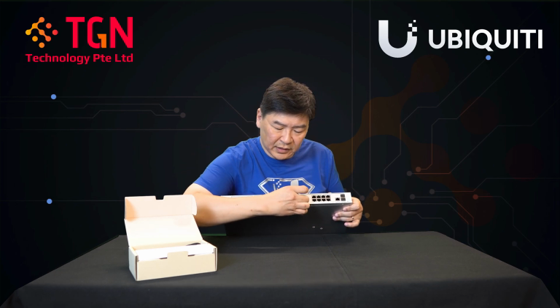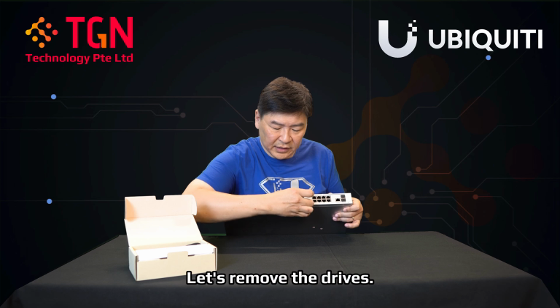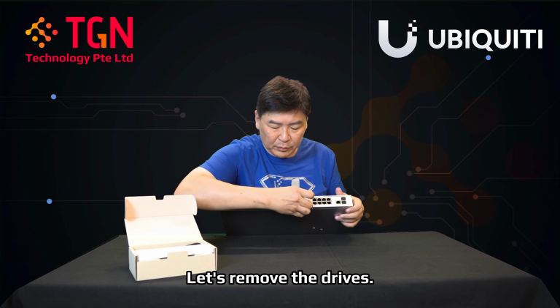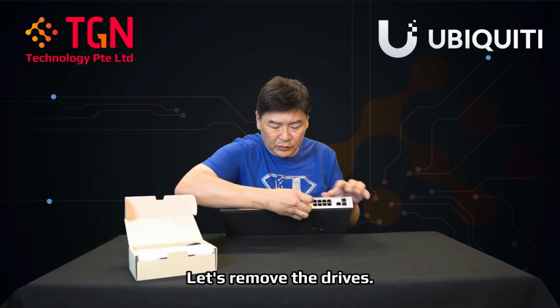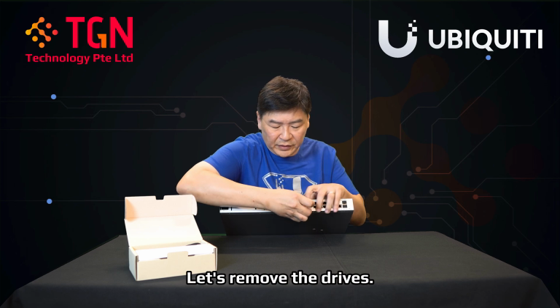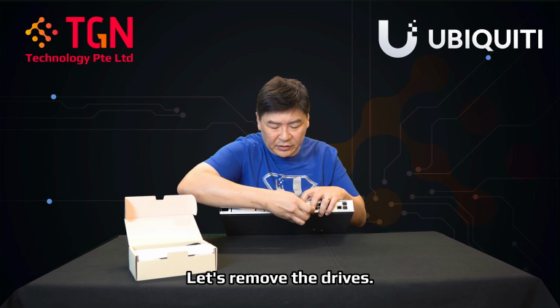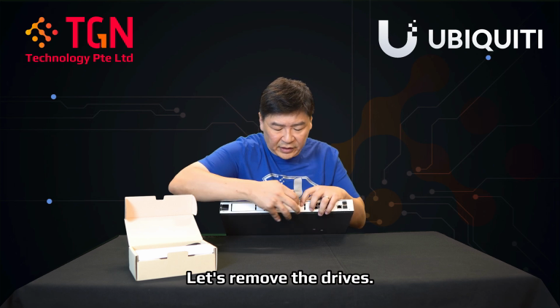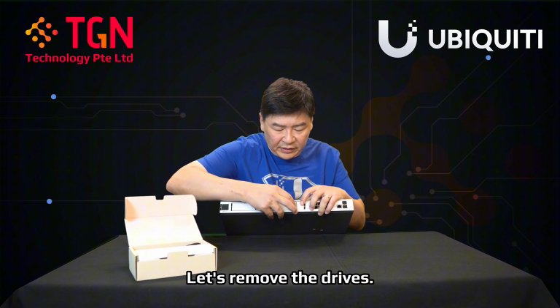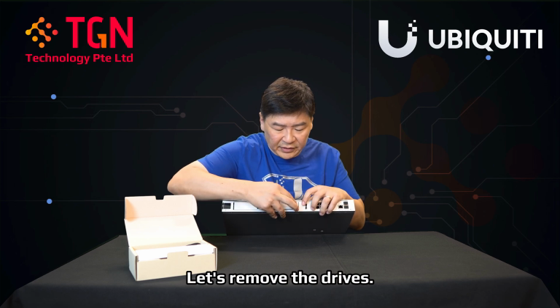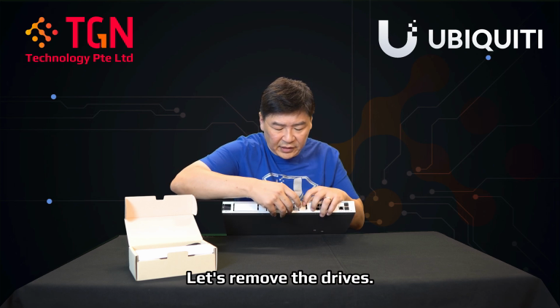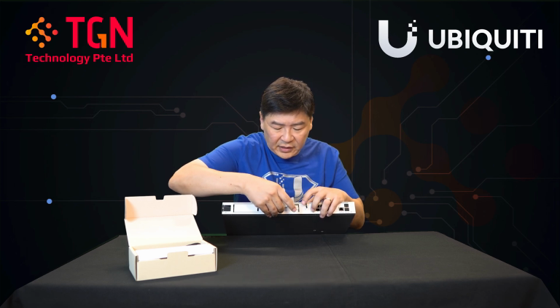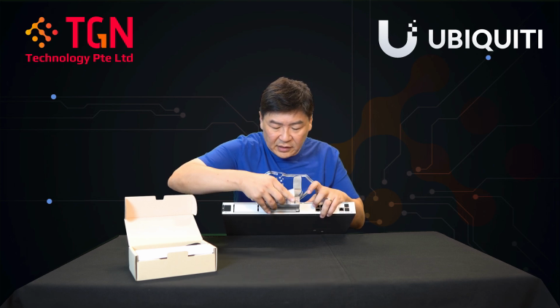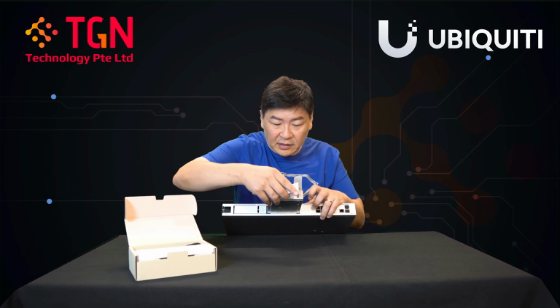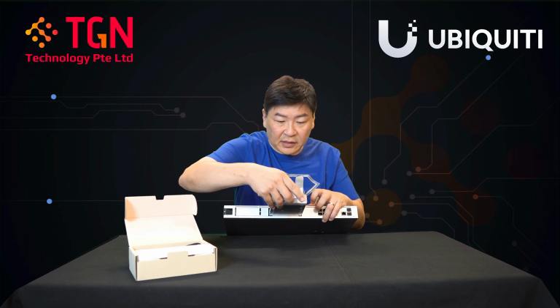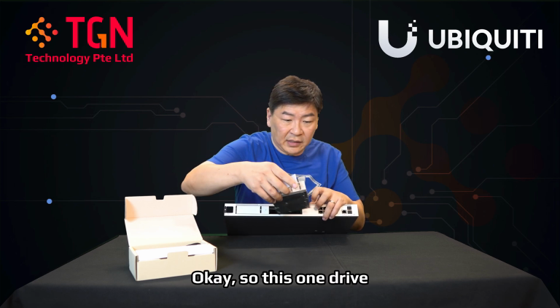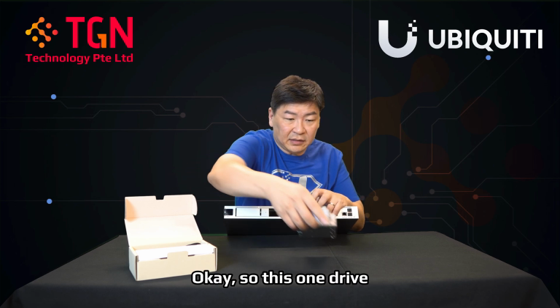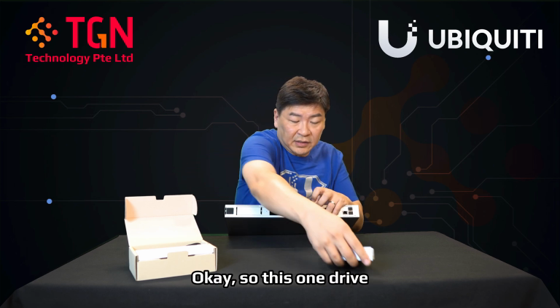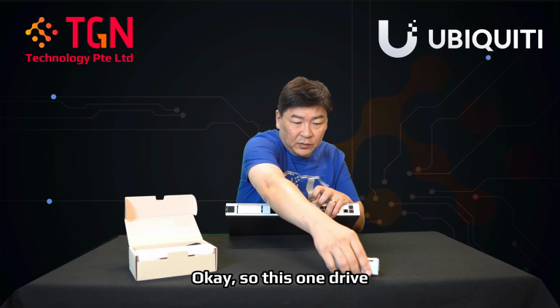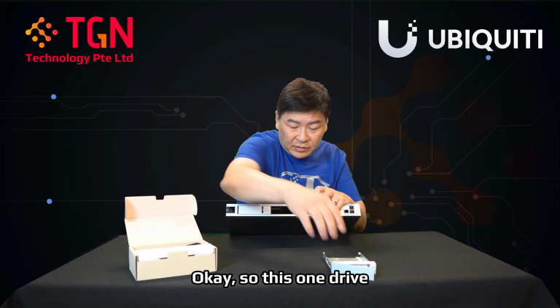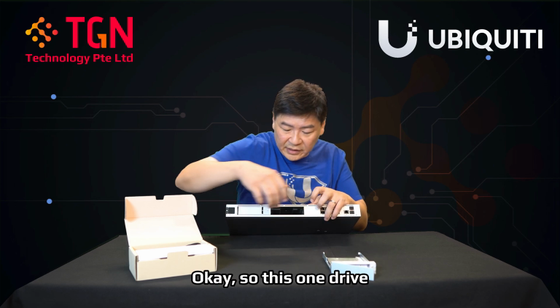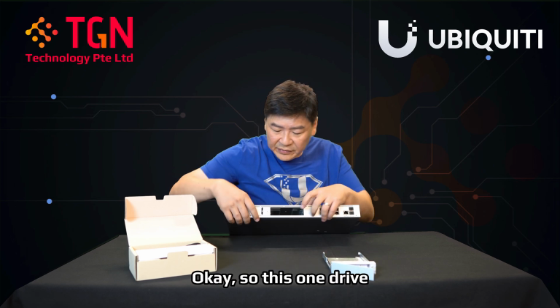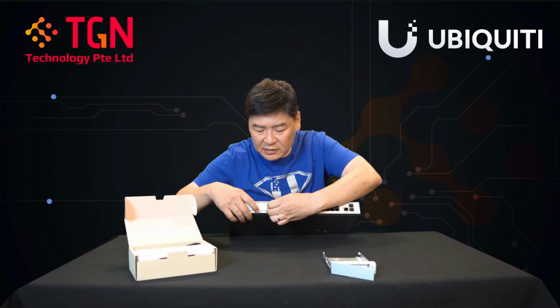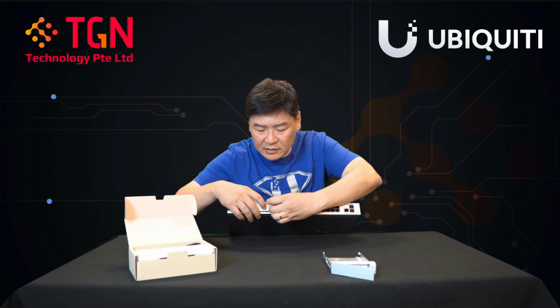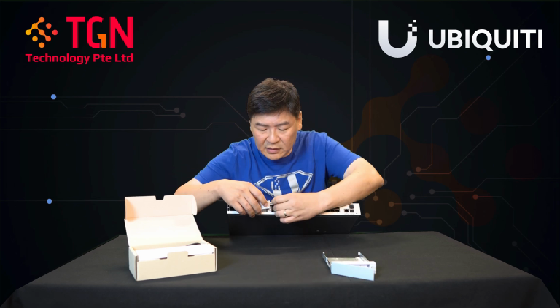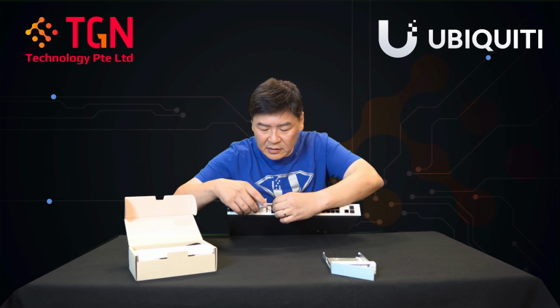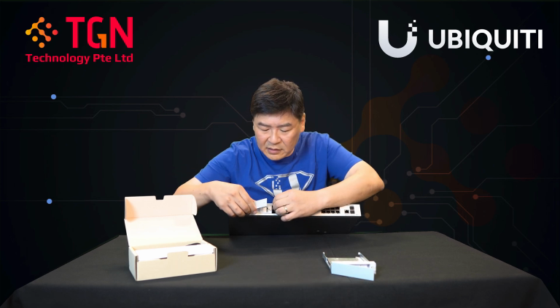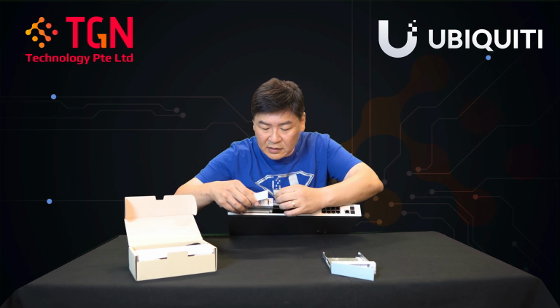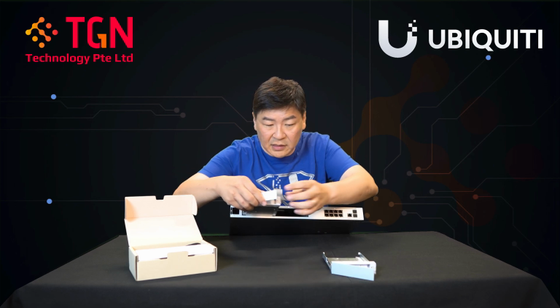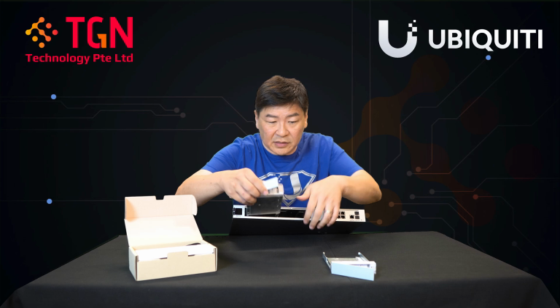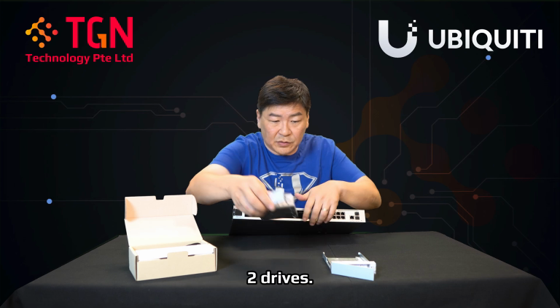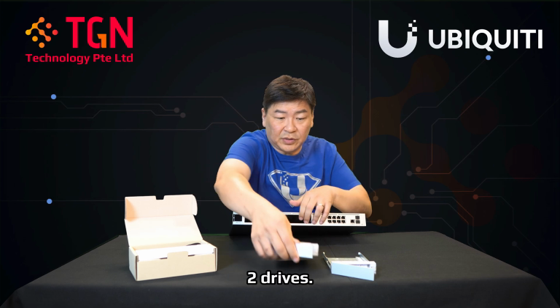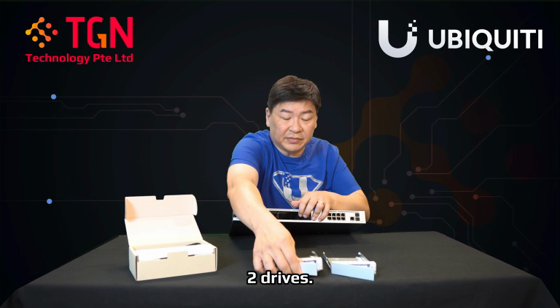Everything else looks normal as per the UDM Pro. Let's remove the drives — there's one drive, two drives.